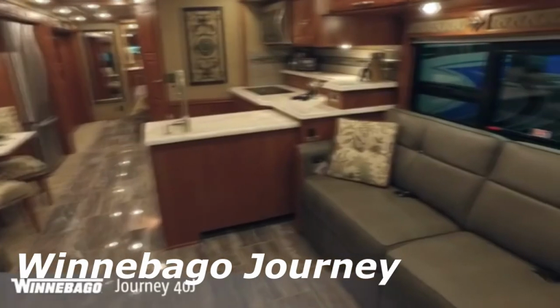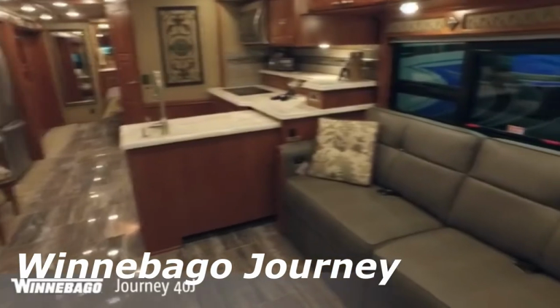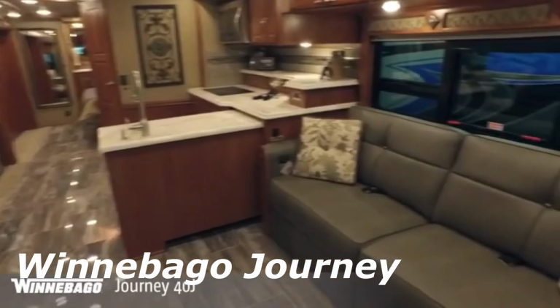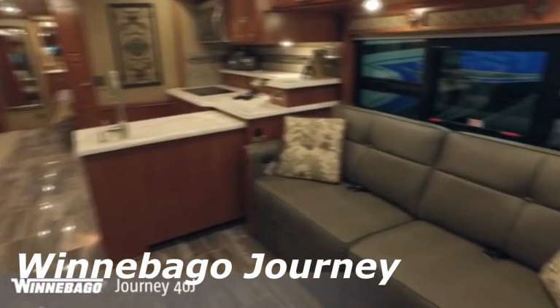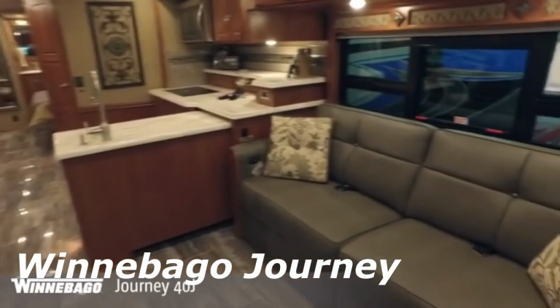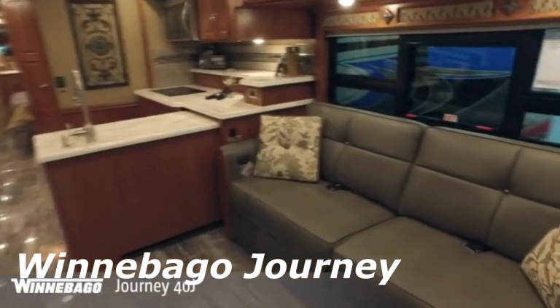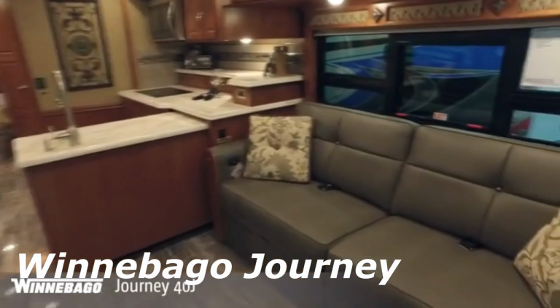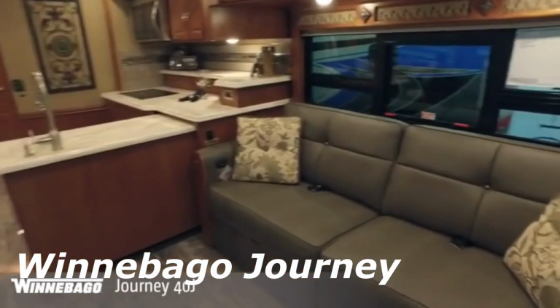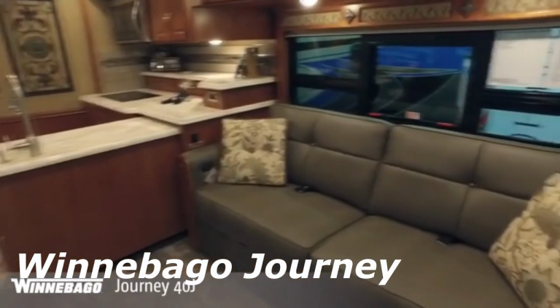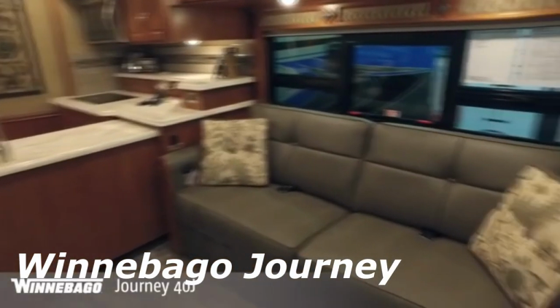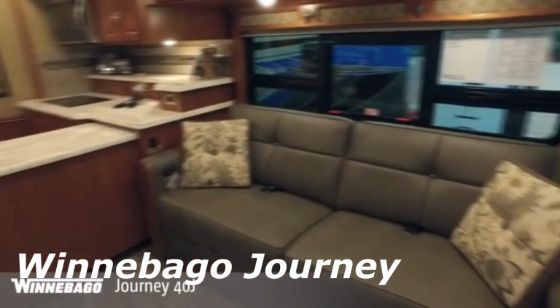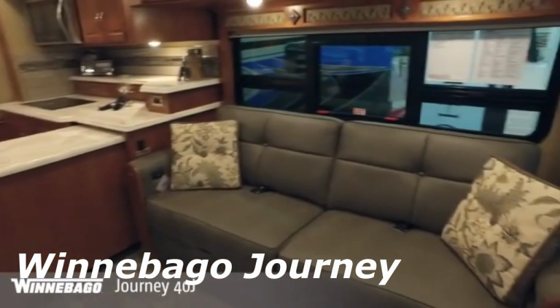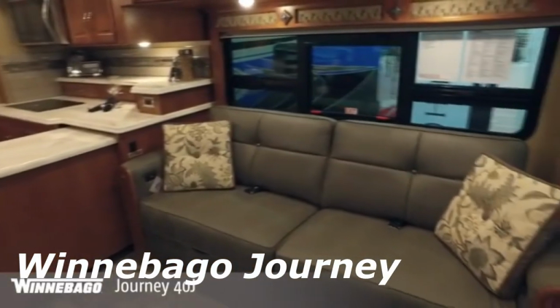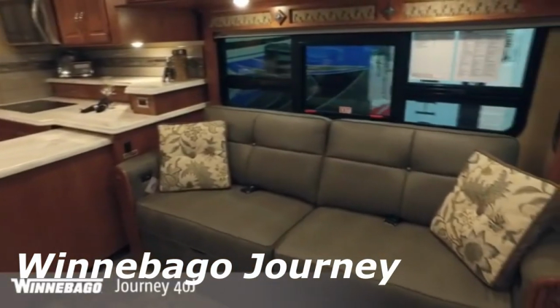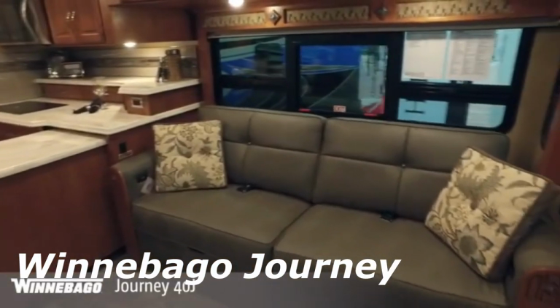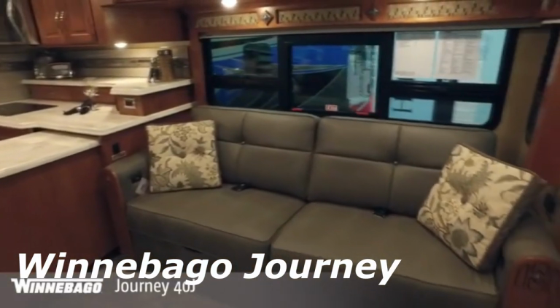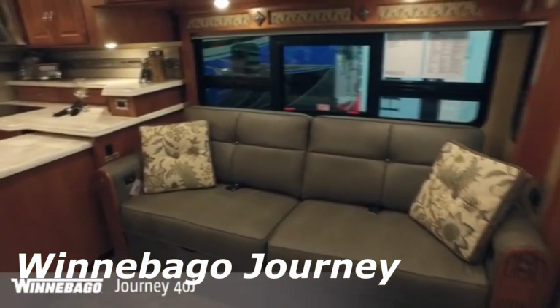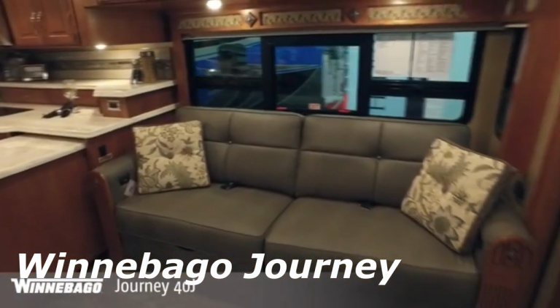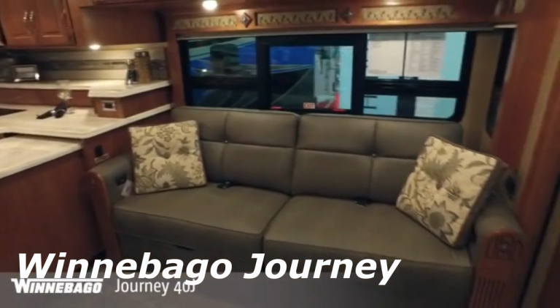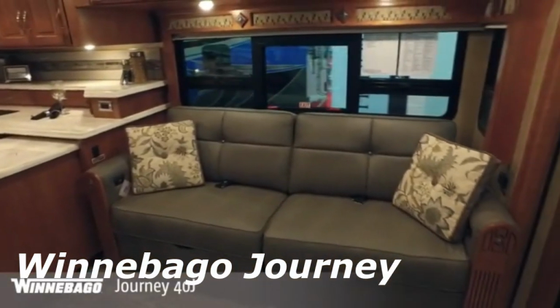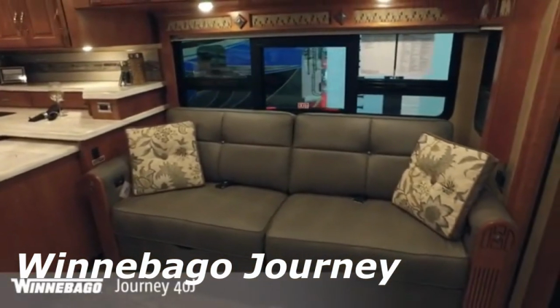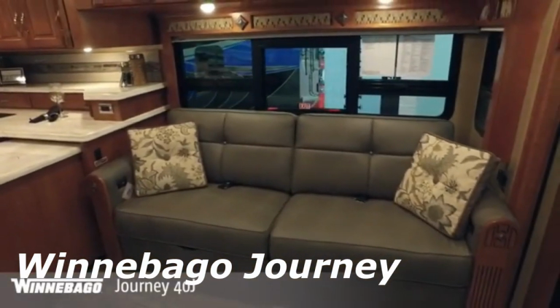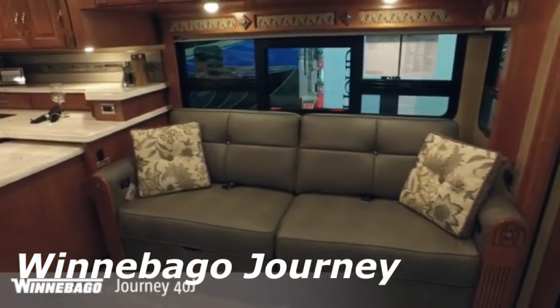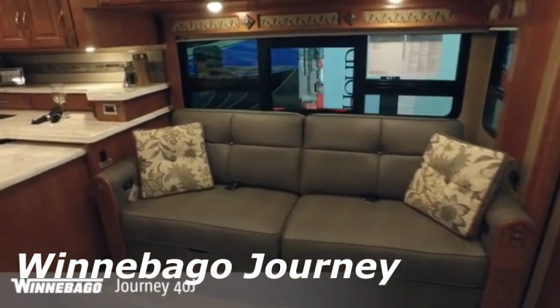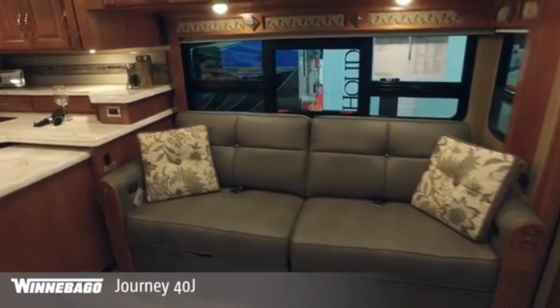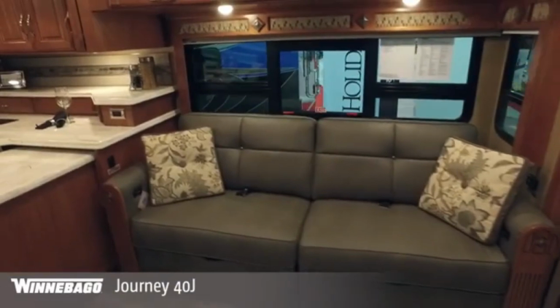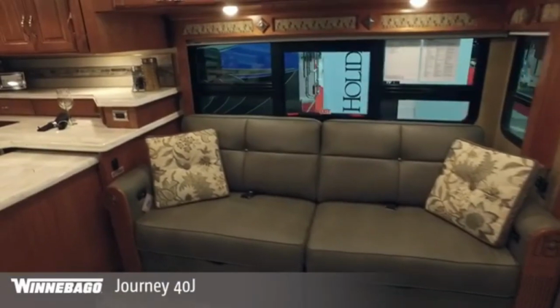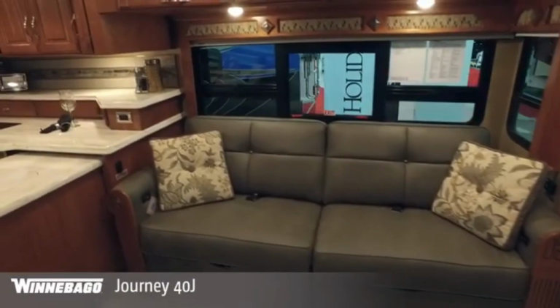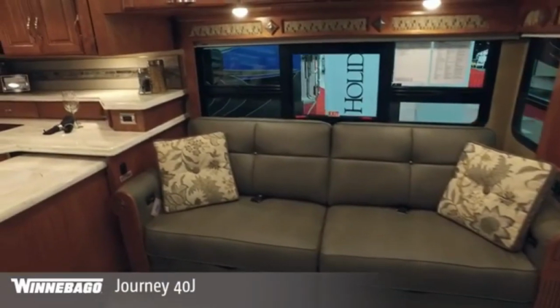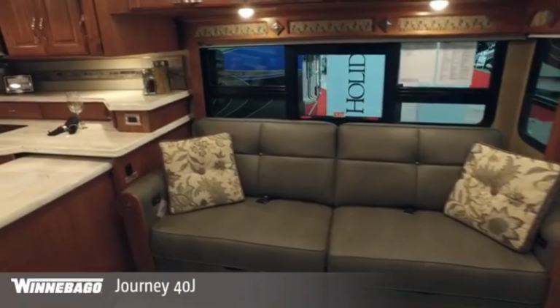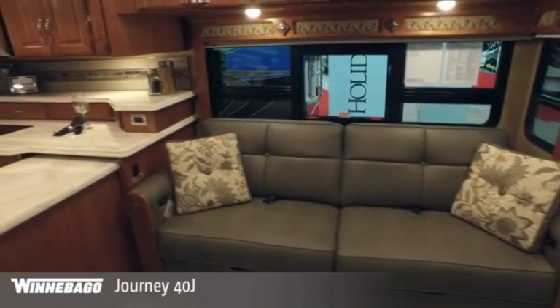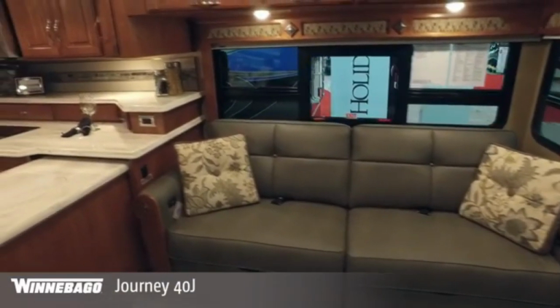Winnebago Journey. The Winnebago brand is synonymous with luxury motorhomes, and their new Journey motorhome is no exception.